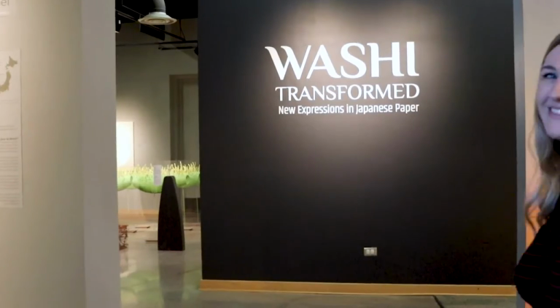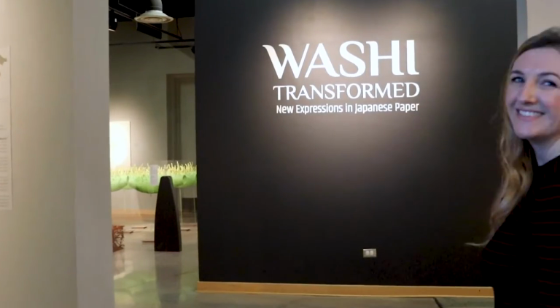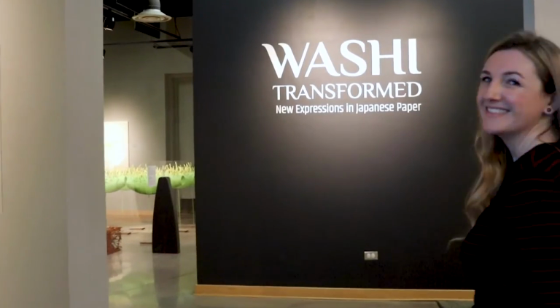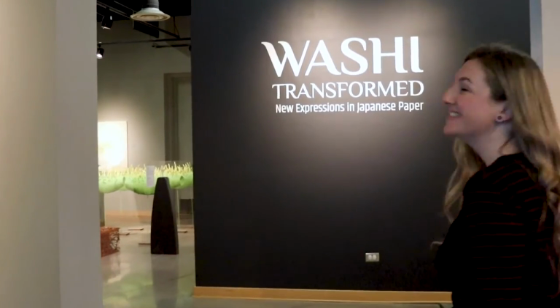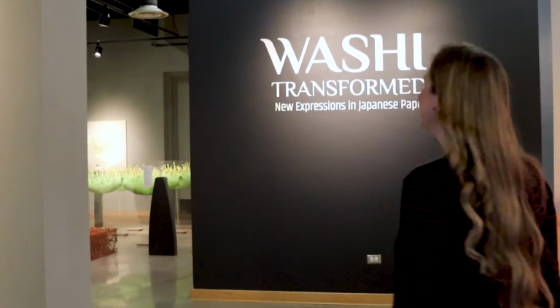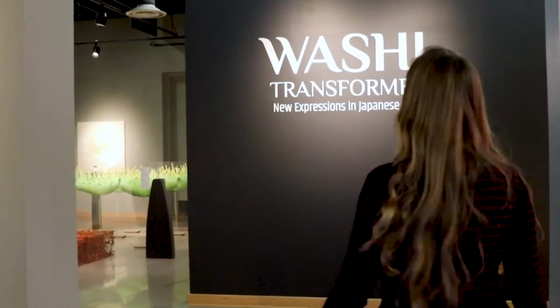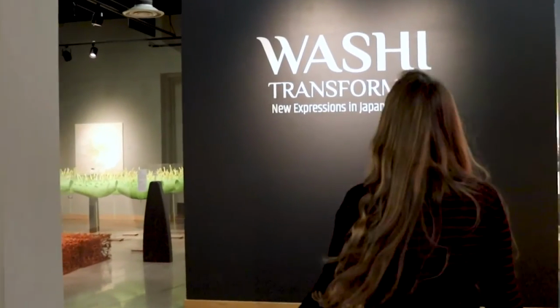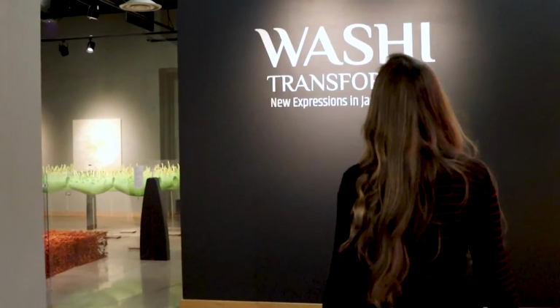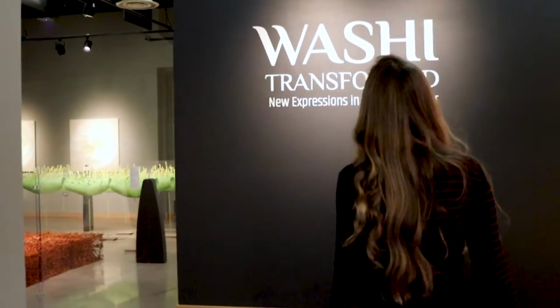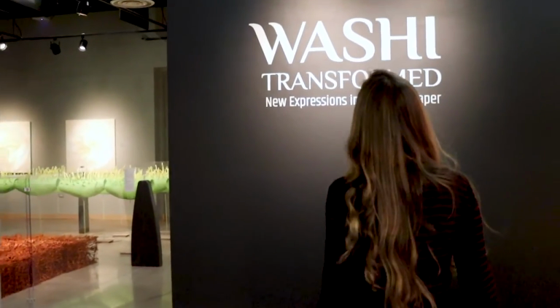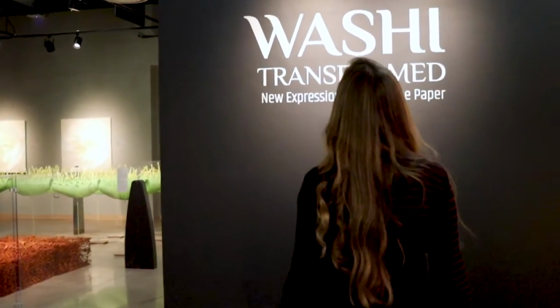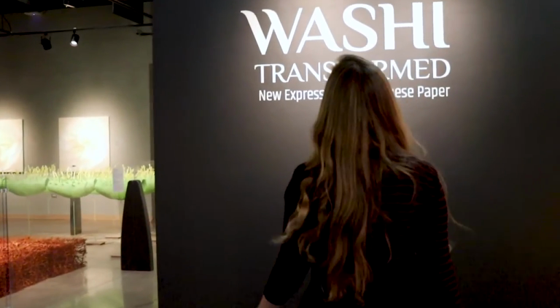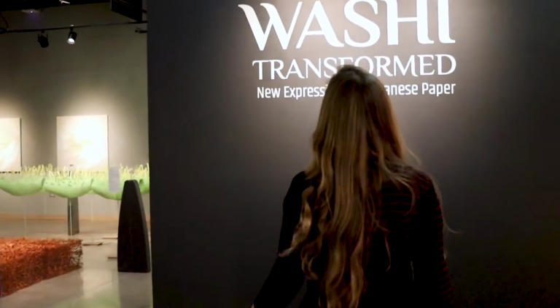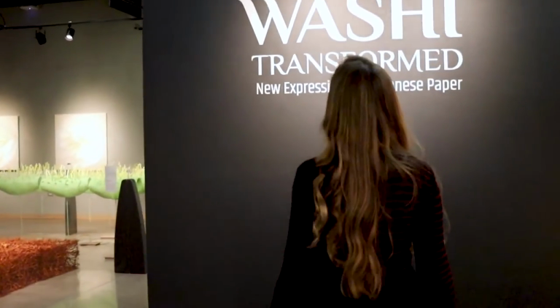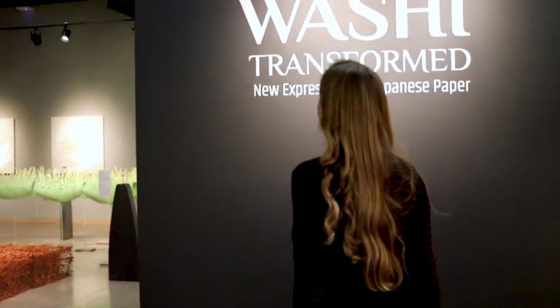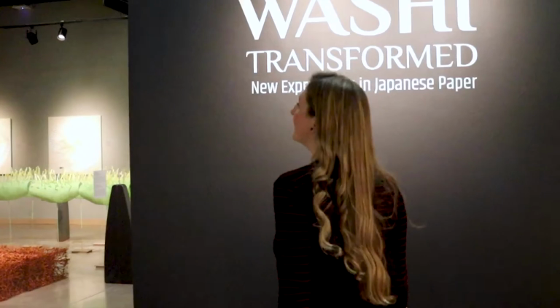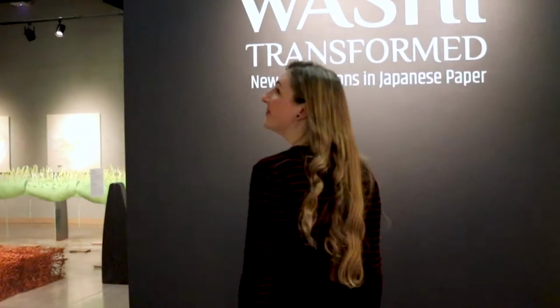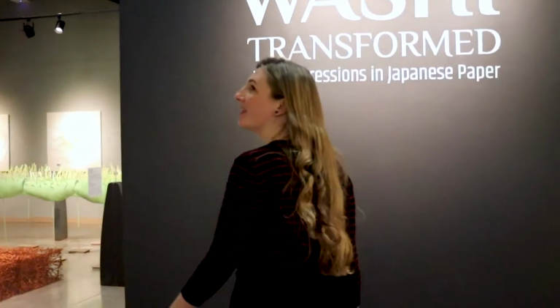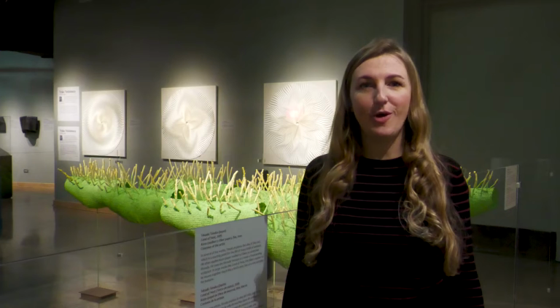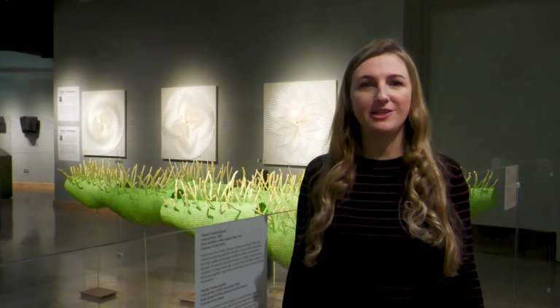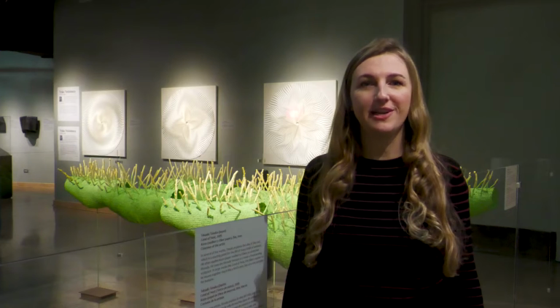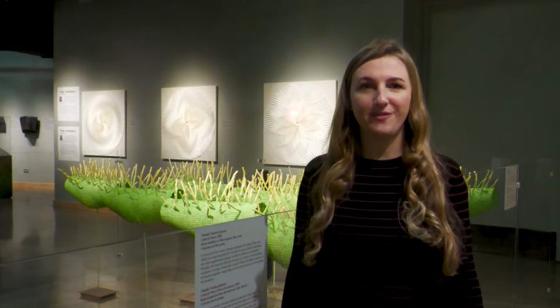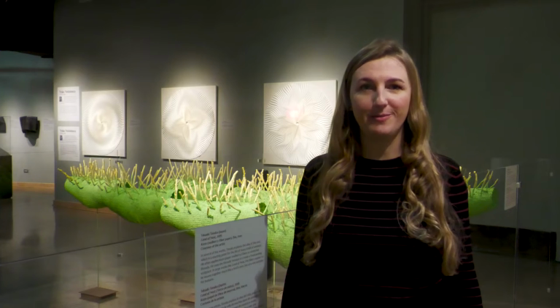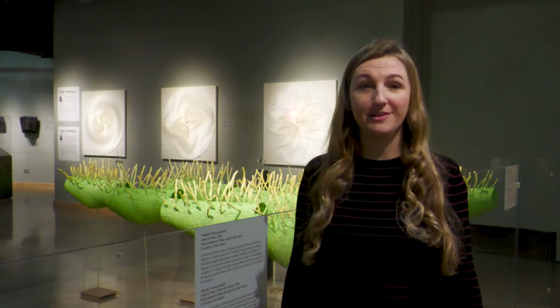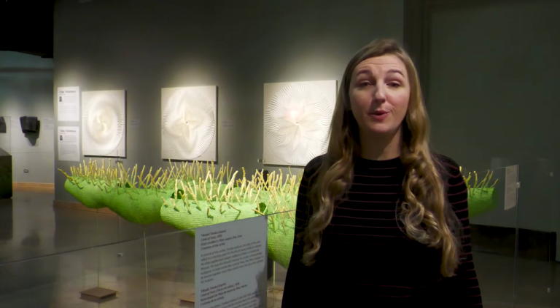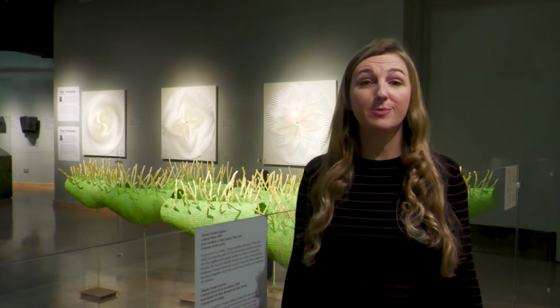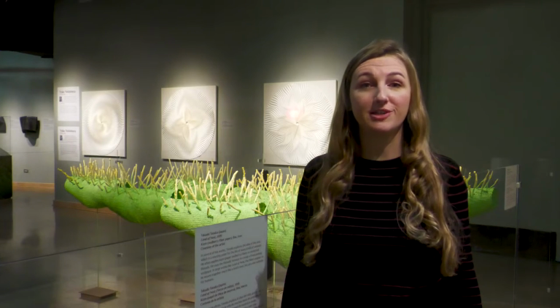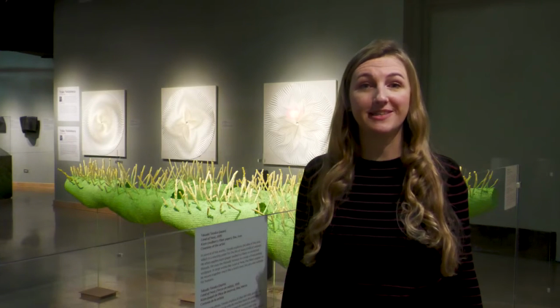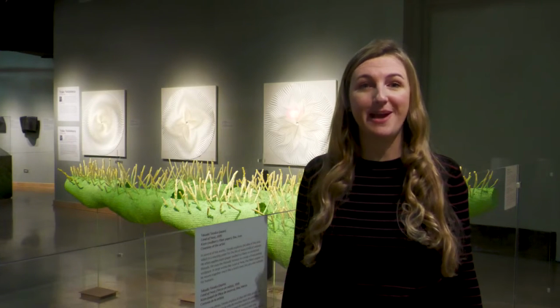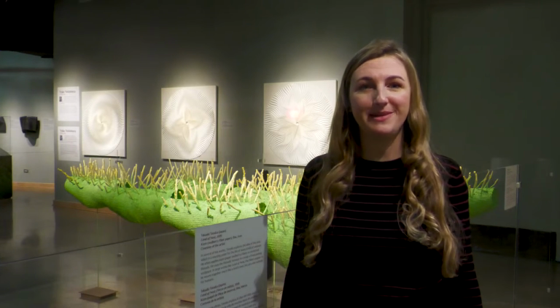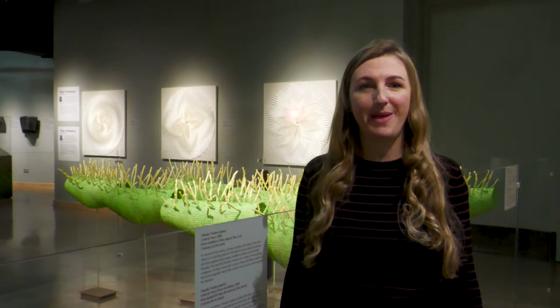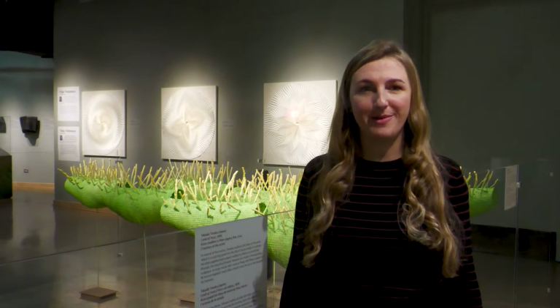Hi, I'm Joan Harold, here in the Longmont Museum's newest exhibit, Washi Transformed, New Expressions in Japanese Paper.